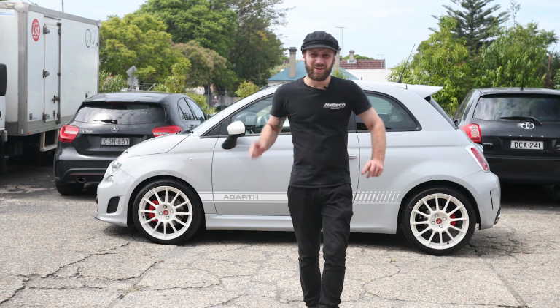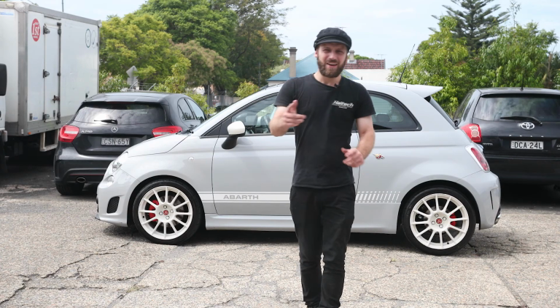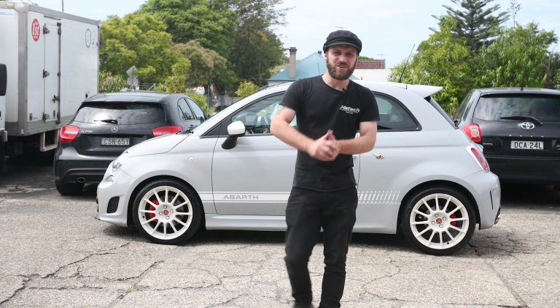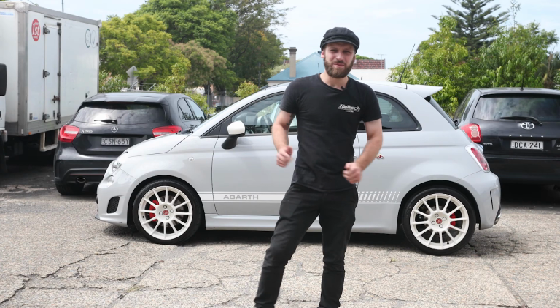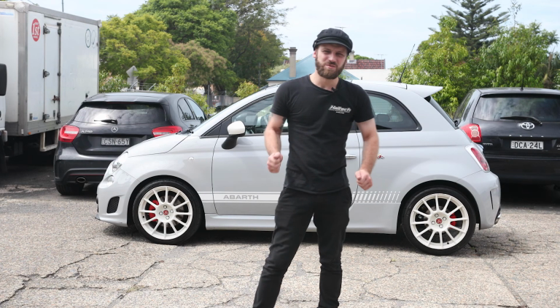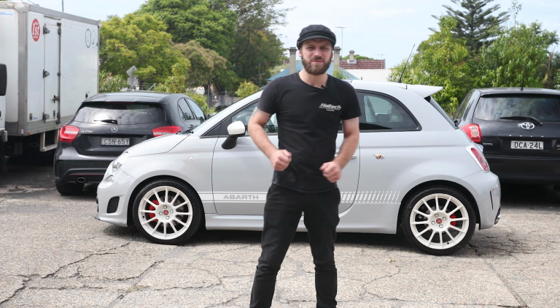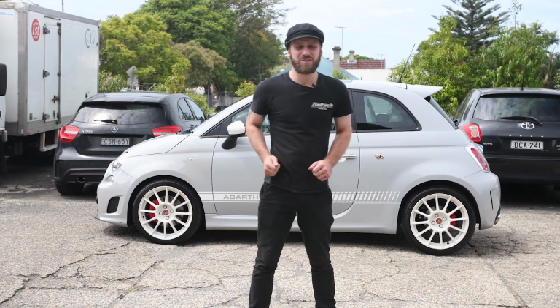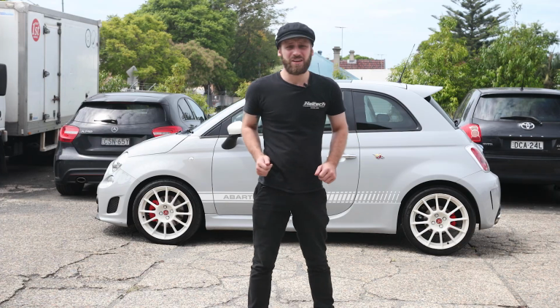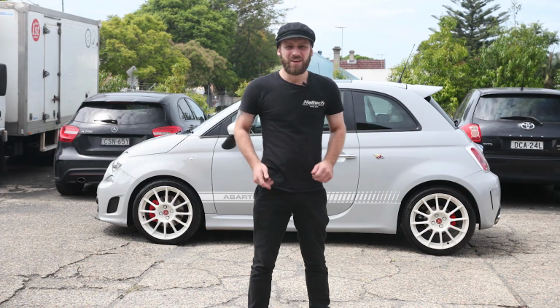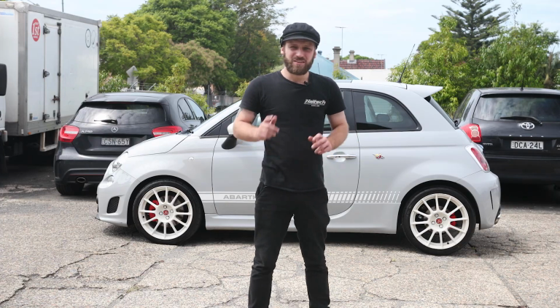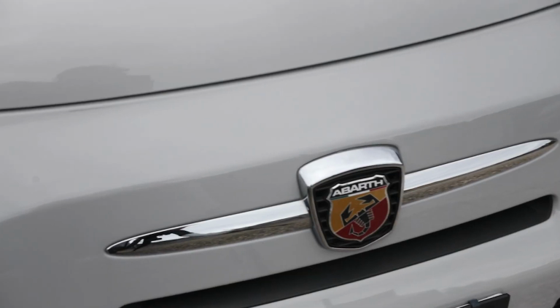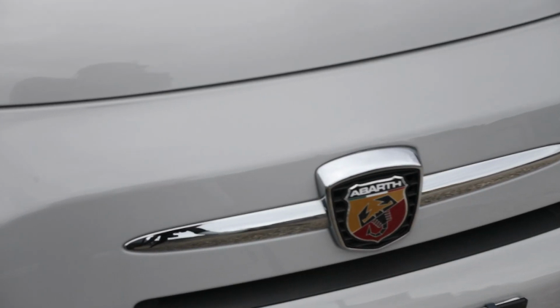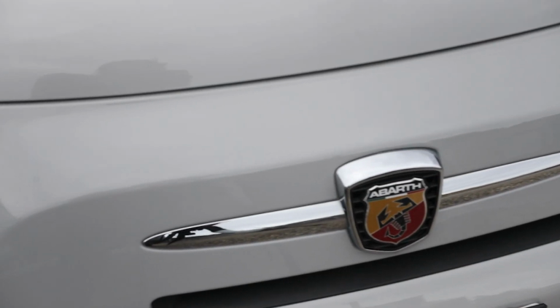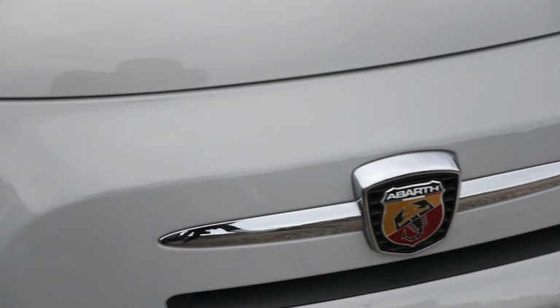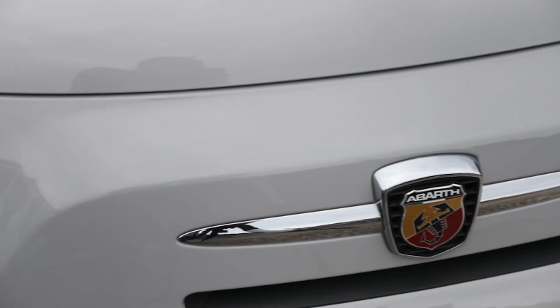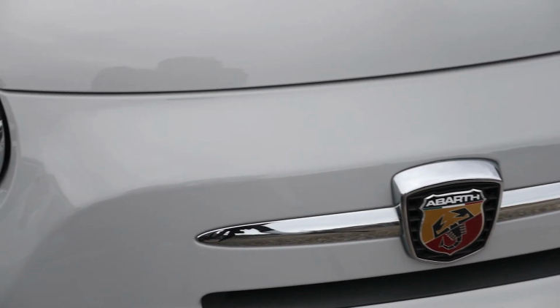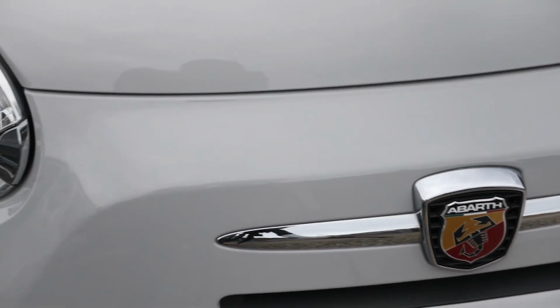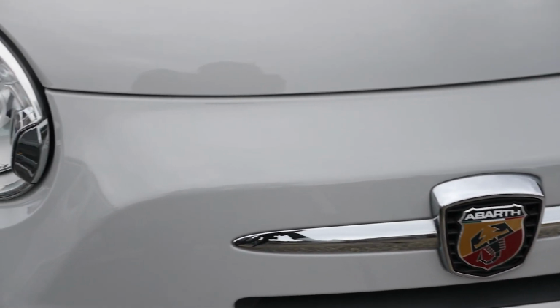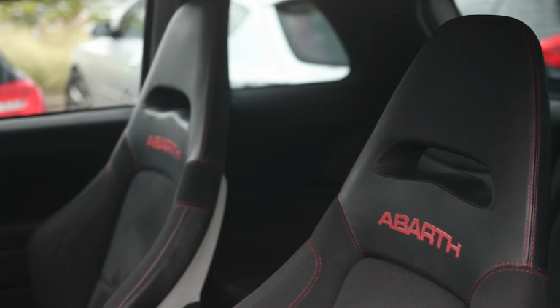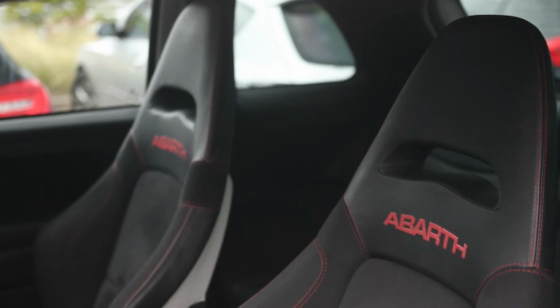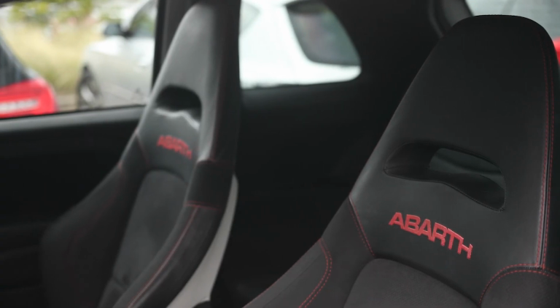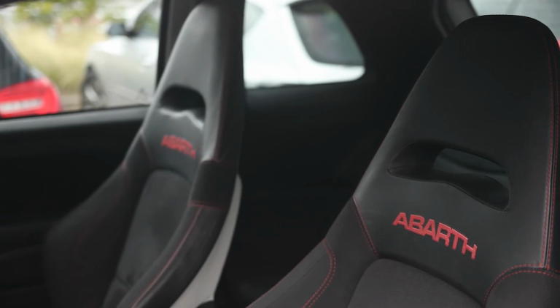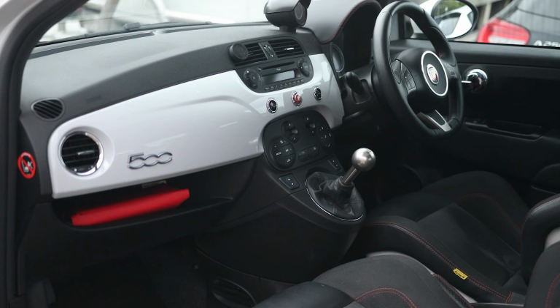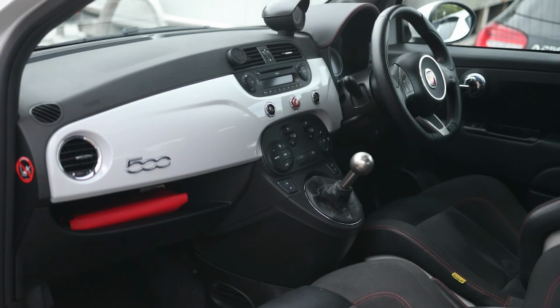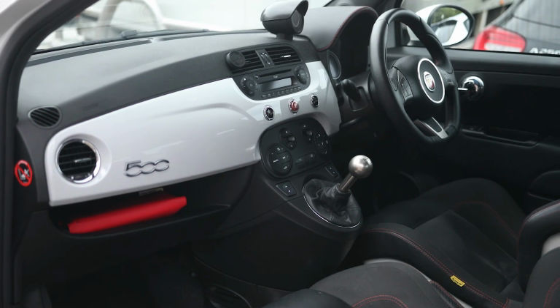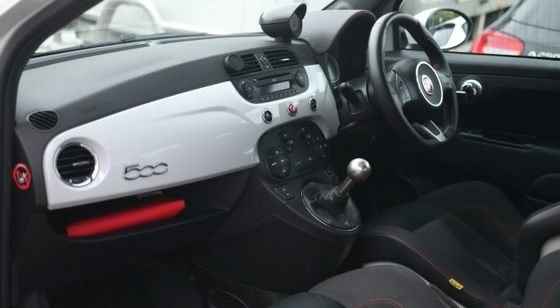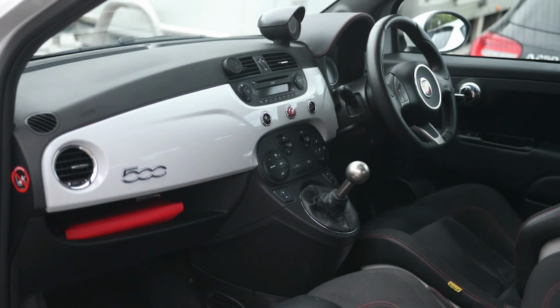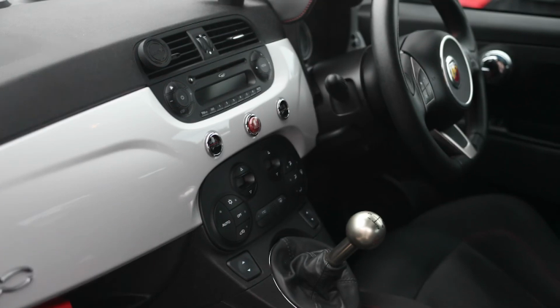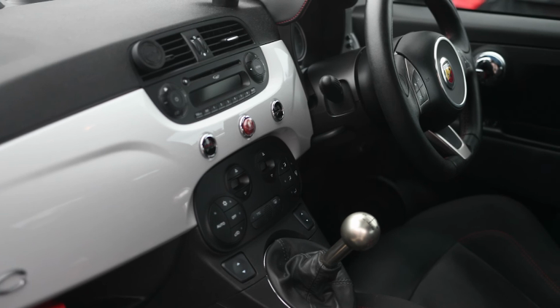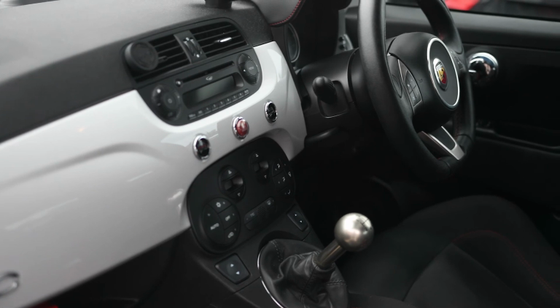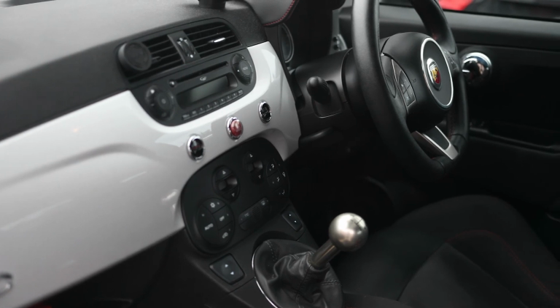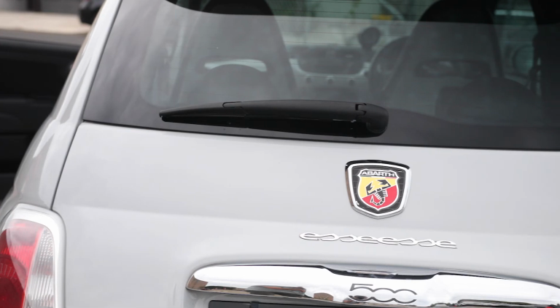G'day guys, James from Spare's Box here. Today we're going to go through a couple of things that you yourself can look for when shopping for a used car.